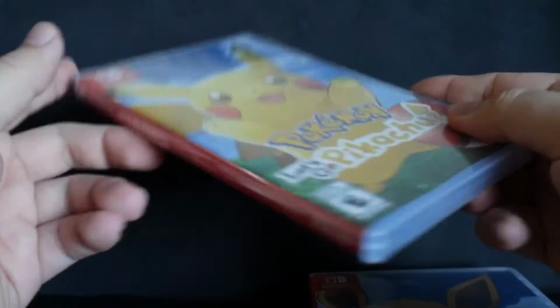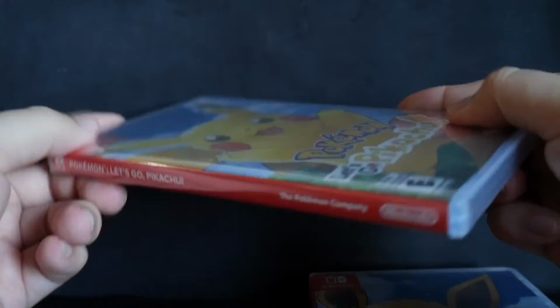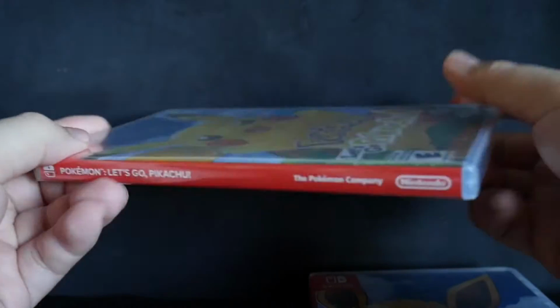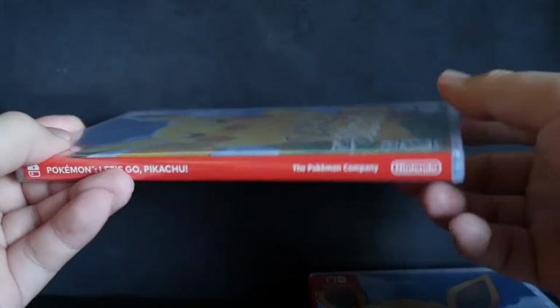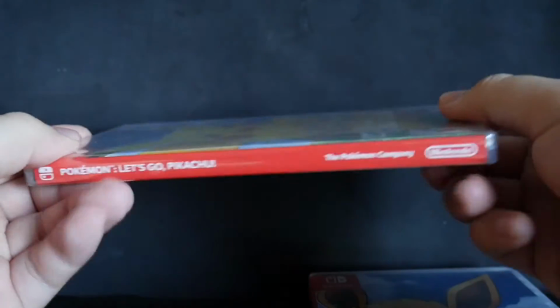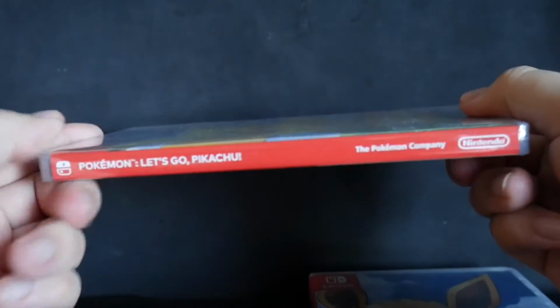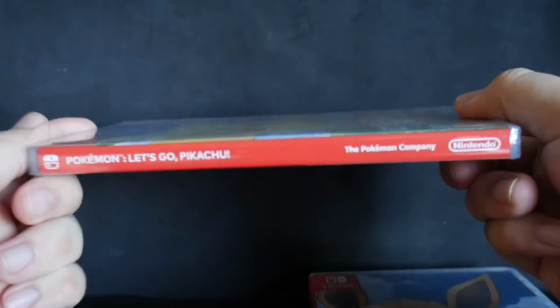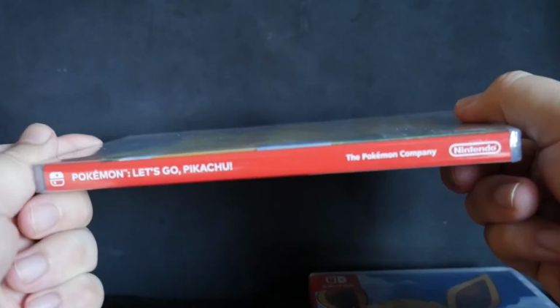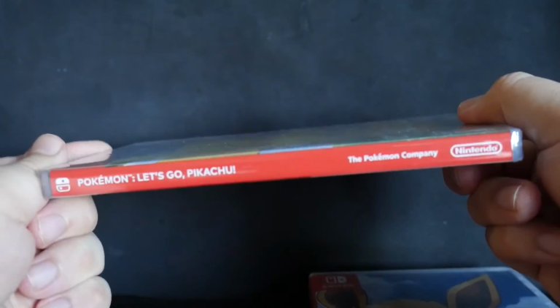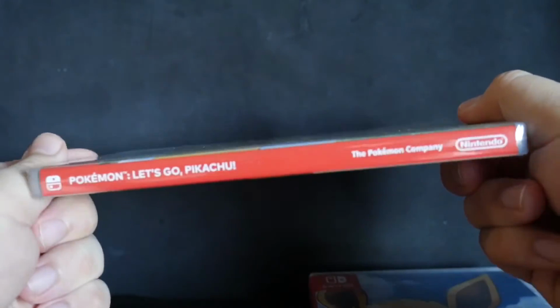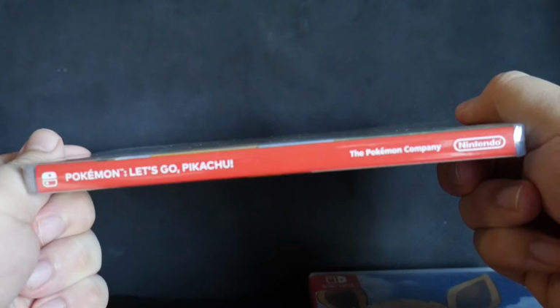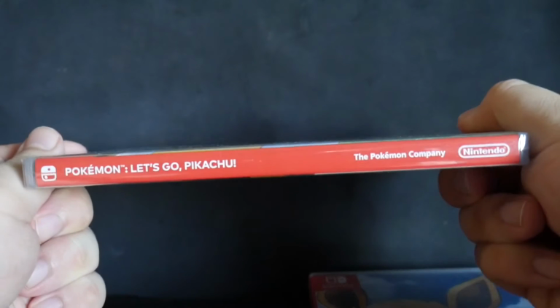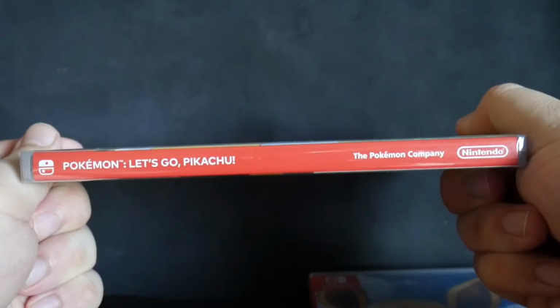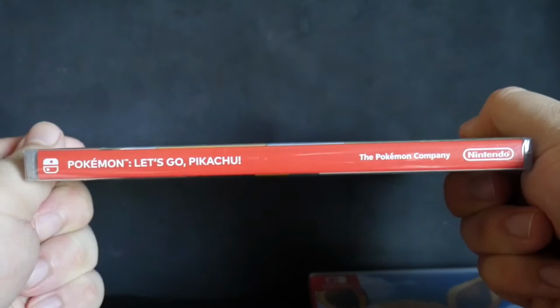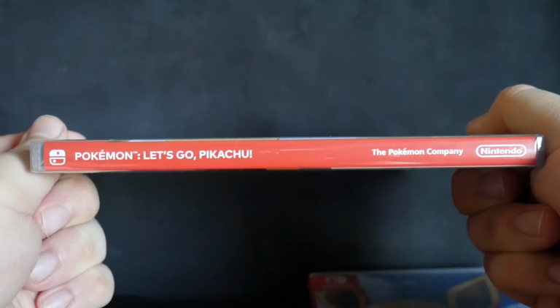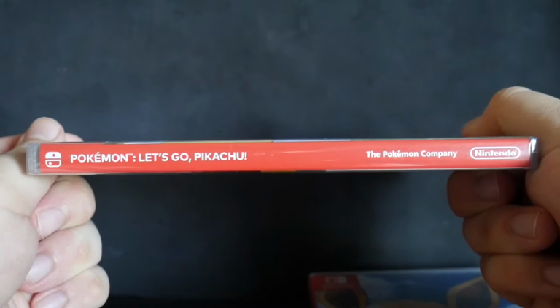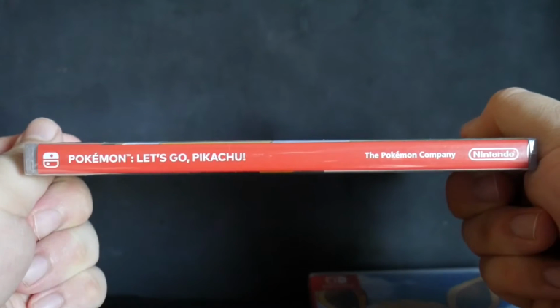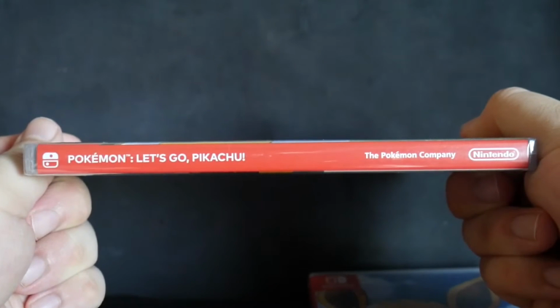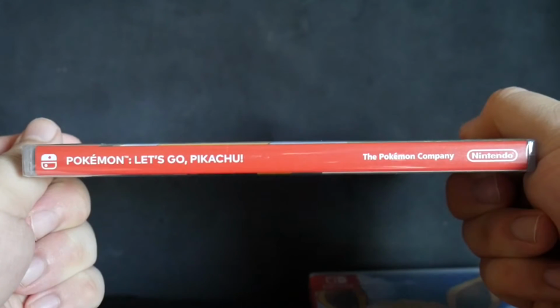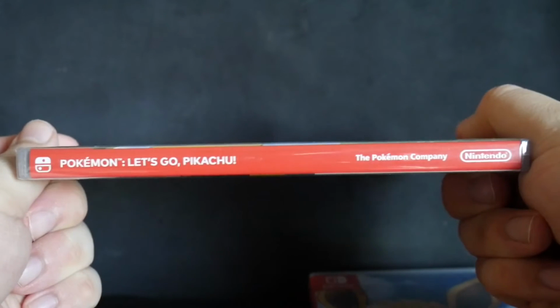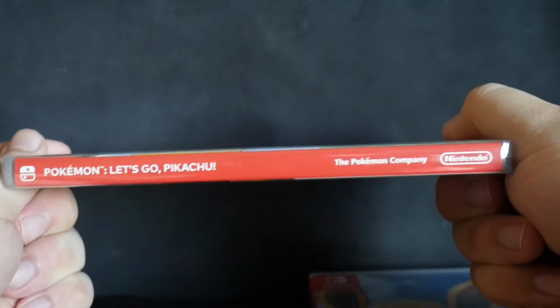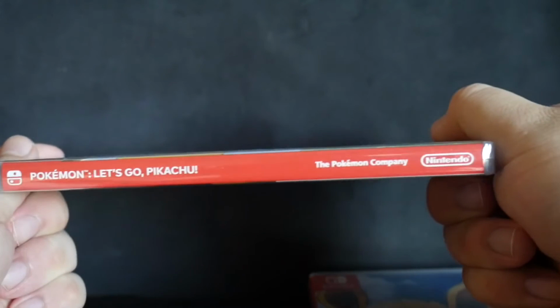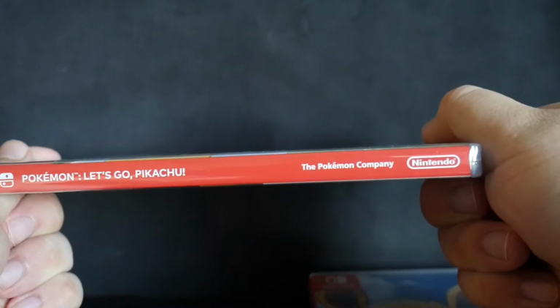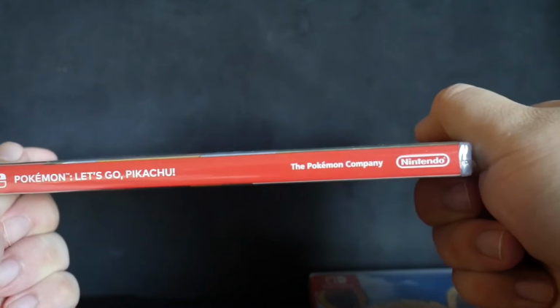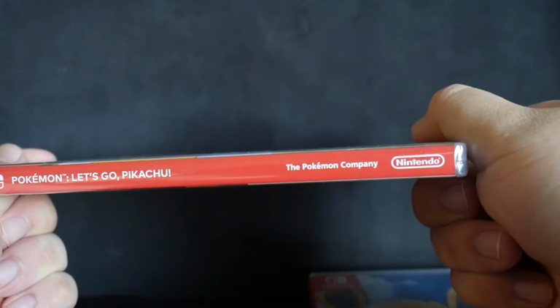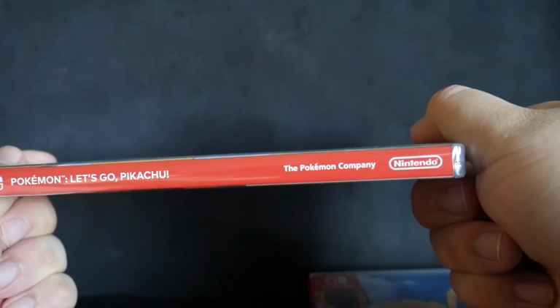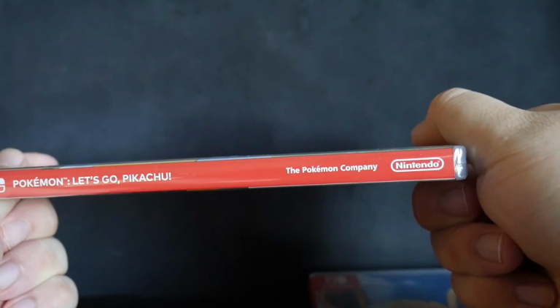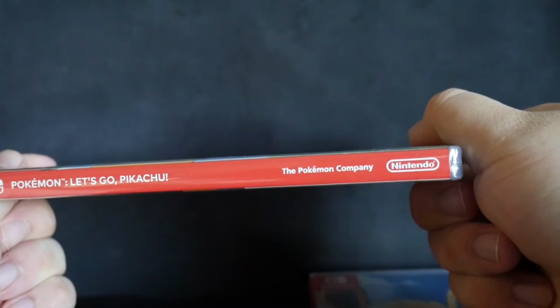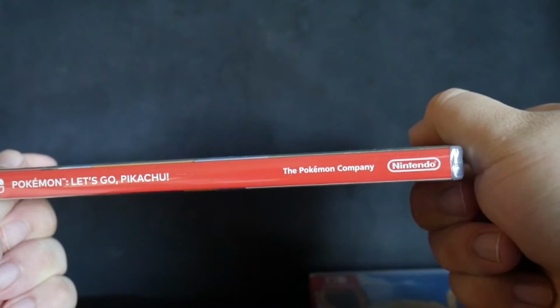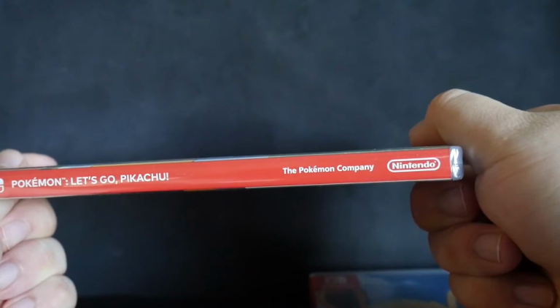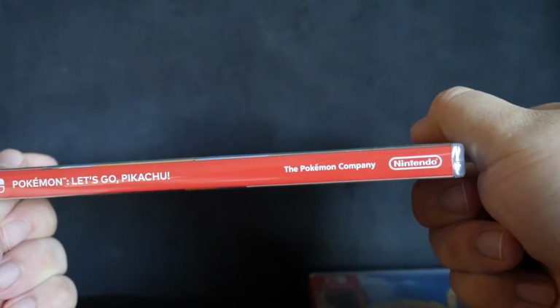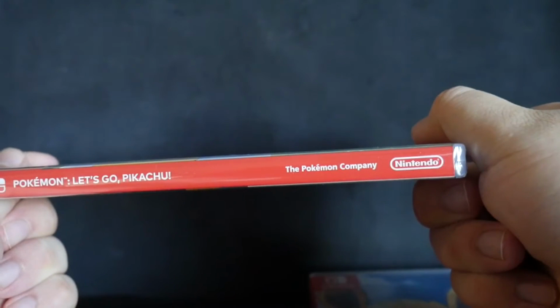Then we have the side of the box — Pokemon Let's Go Pikachu, the Pokemon Company, Nintendo.